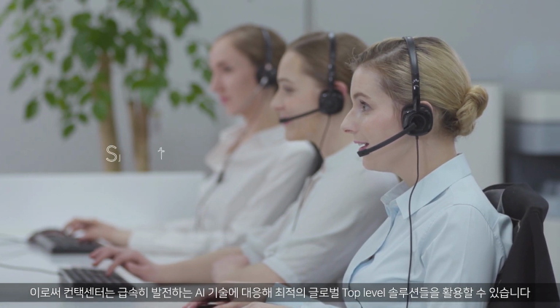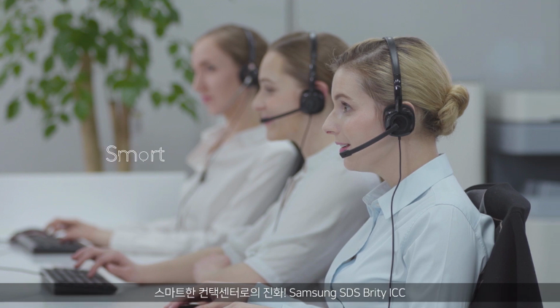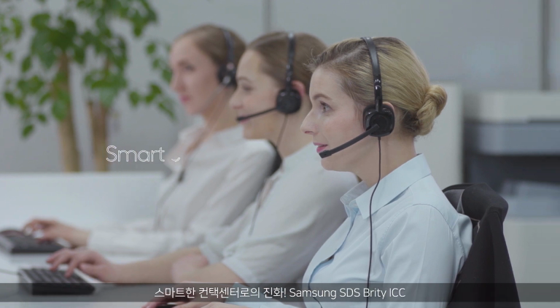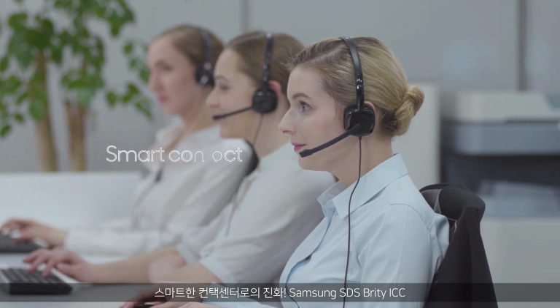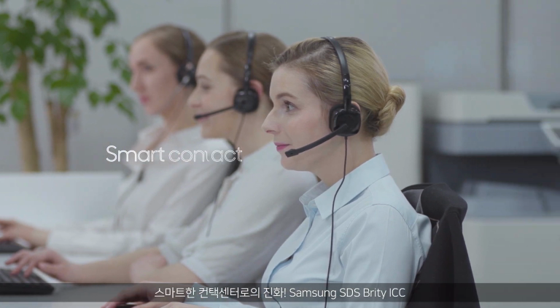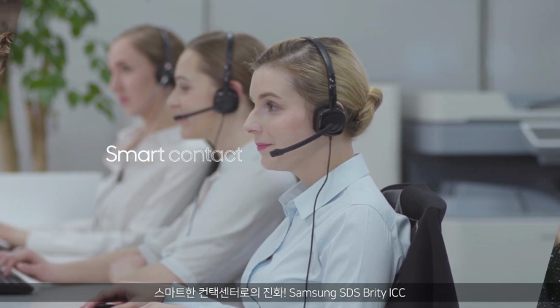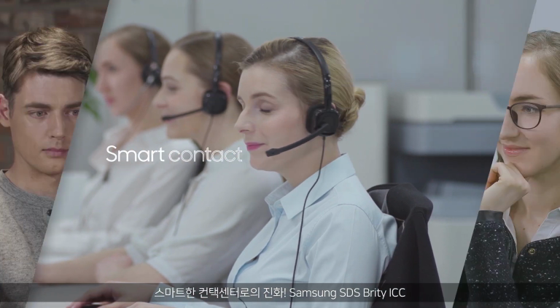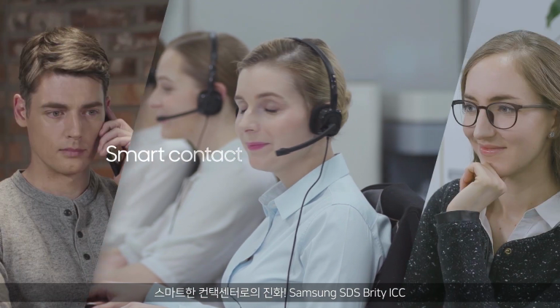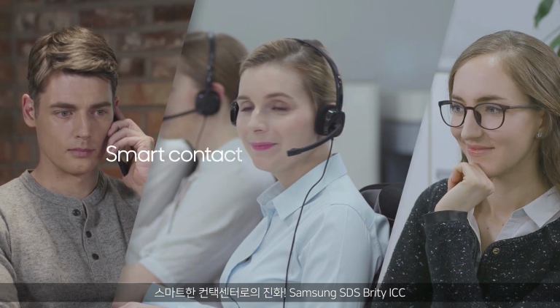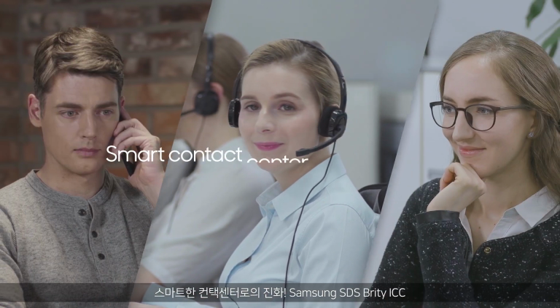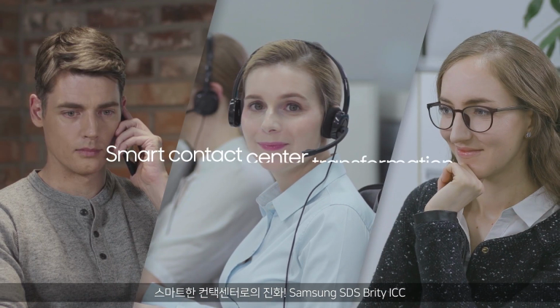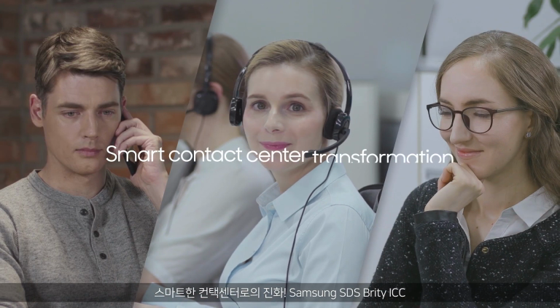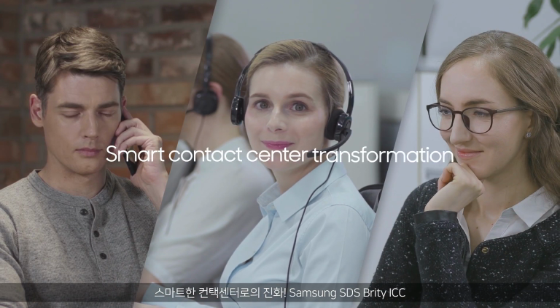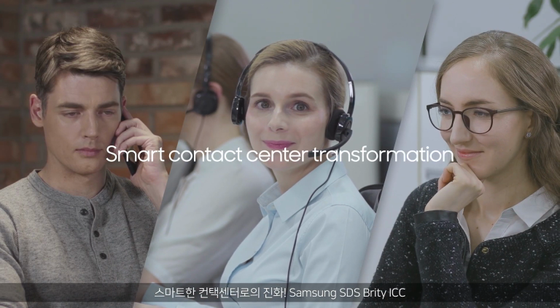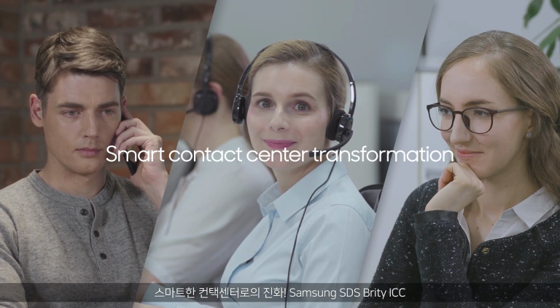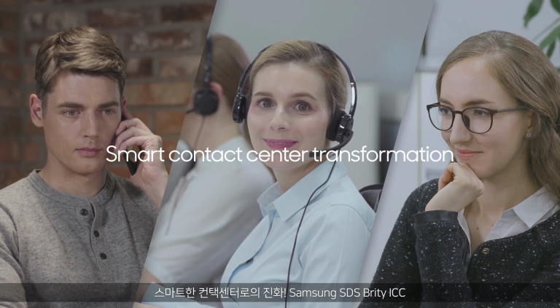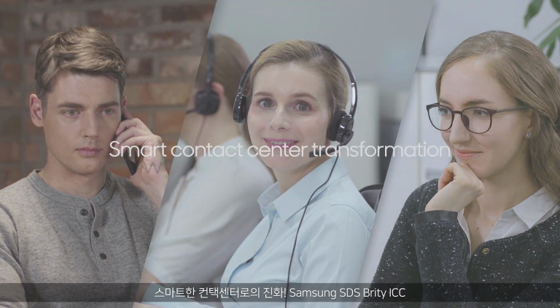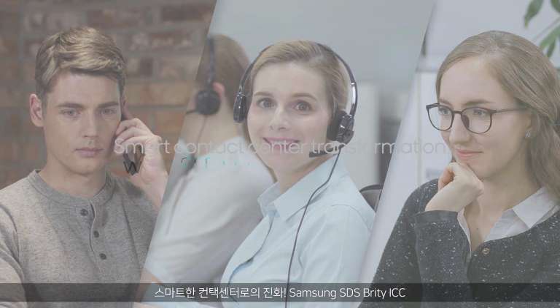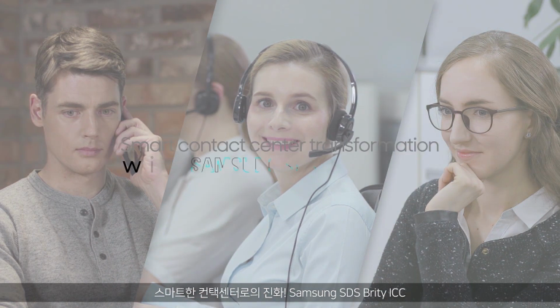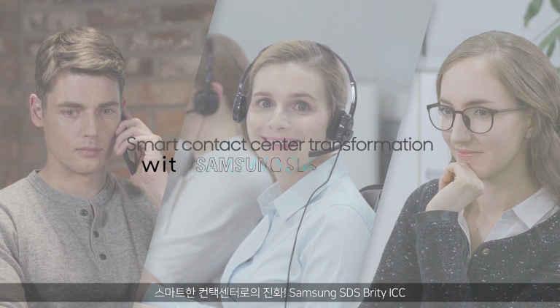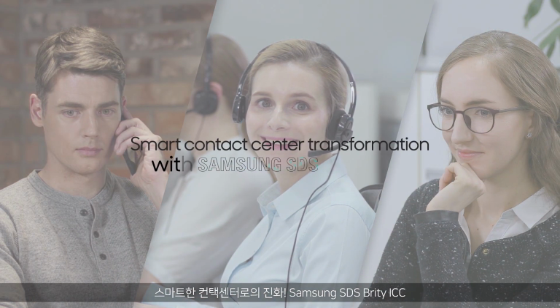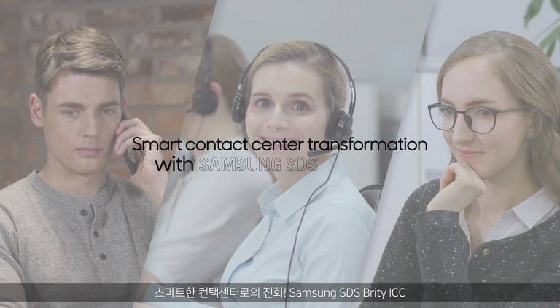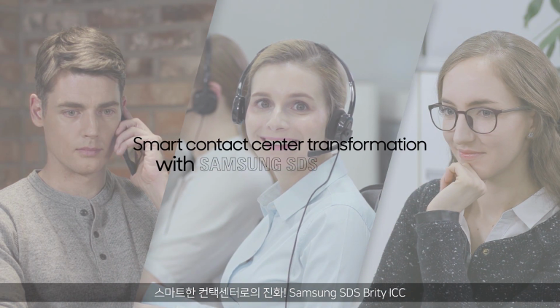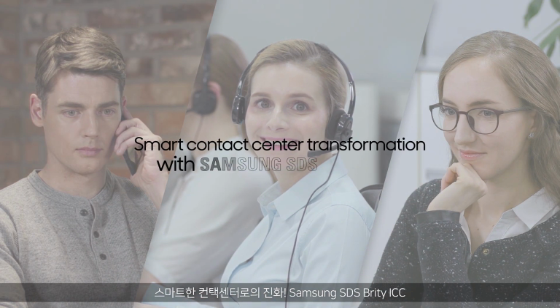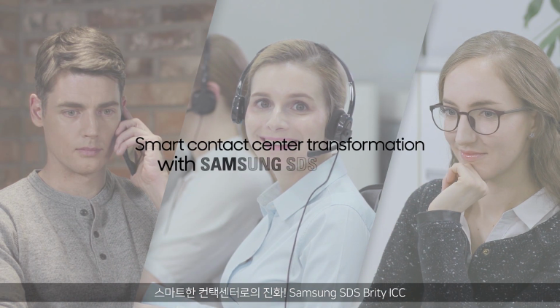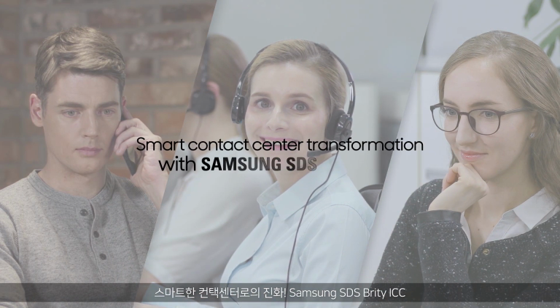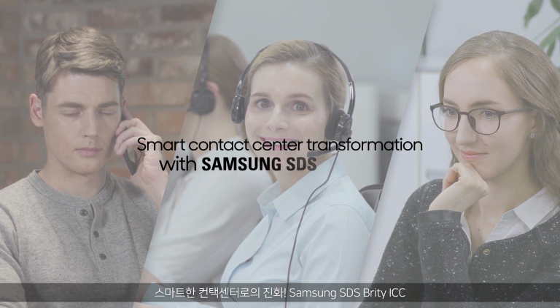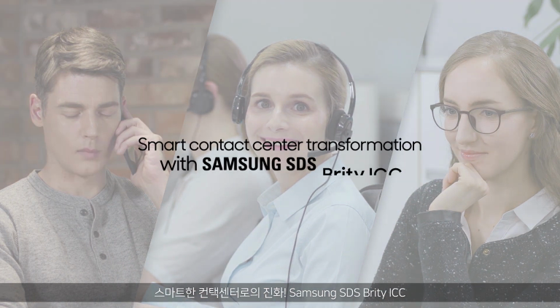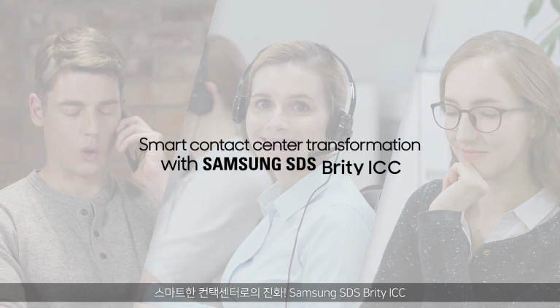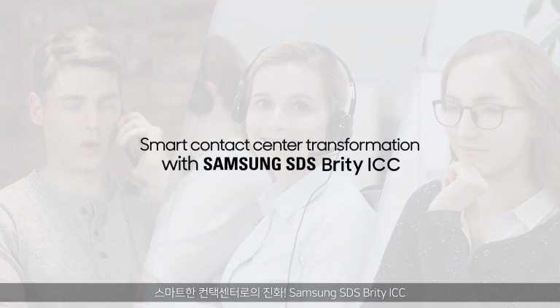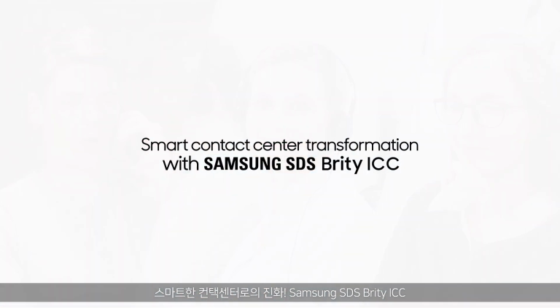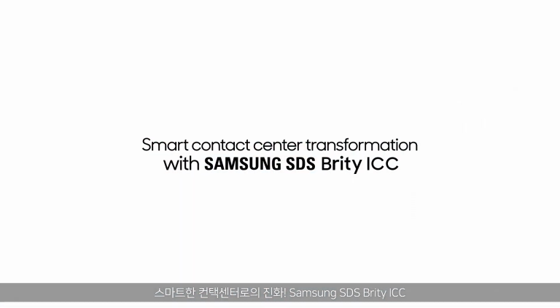Smart contact center transformation with Samsung SDS Britty ICC.